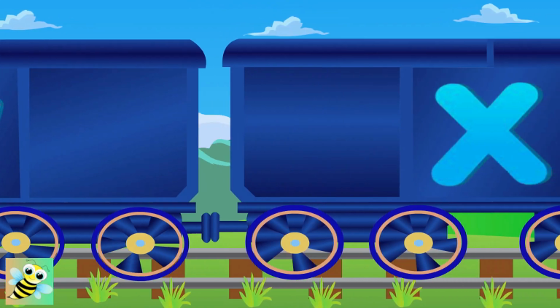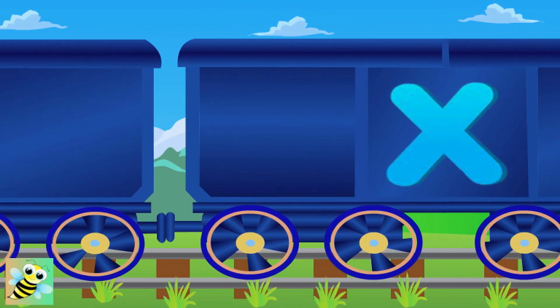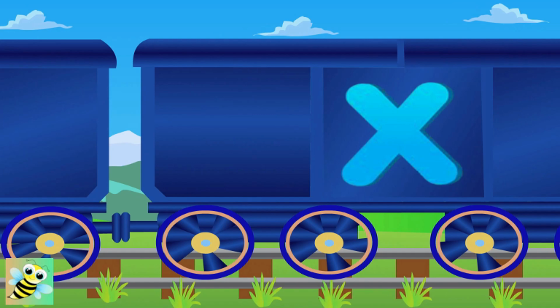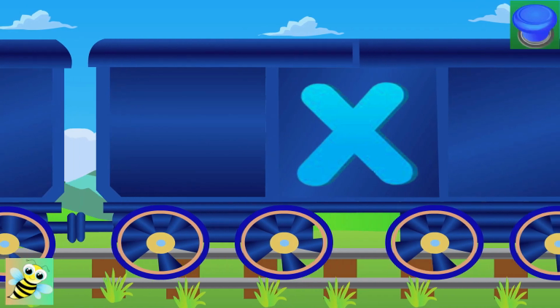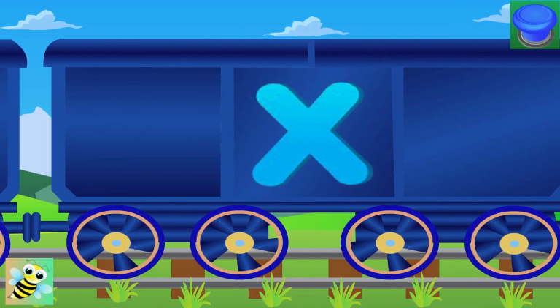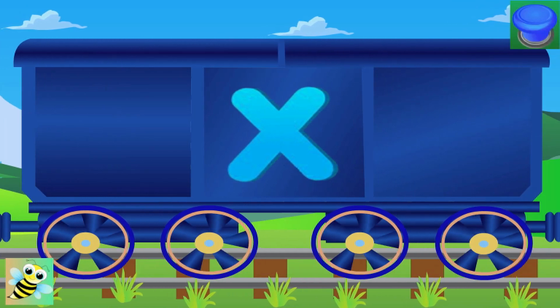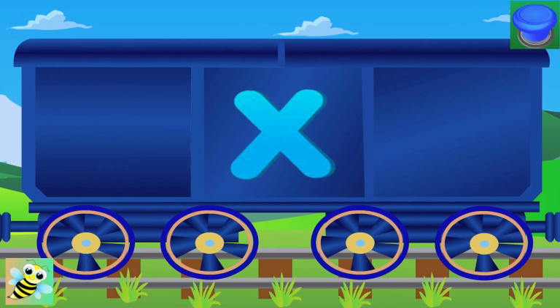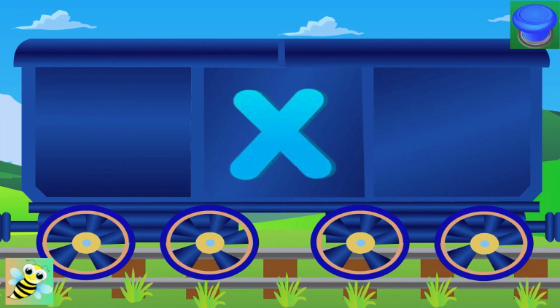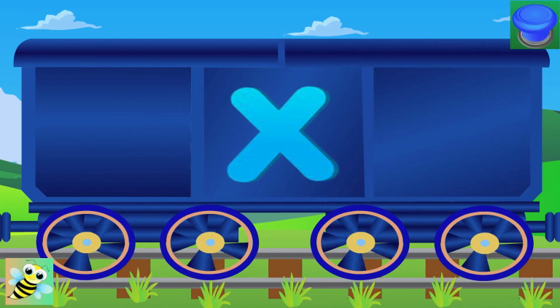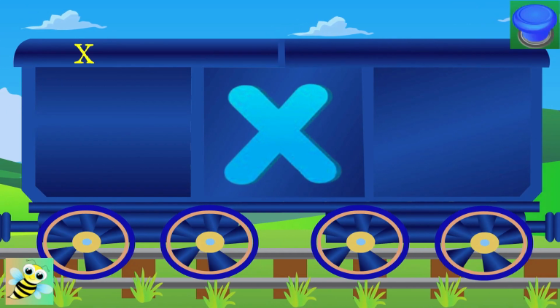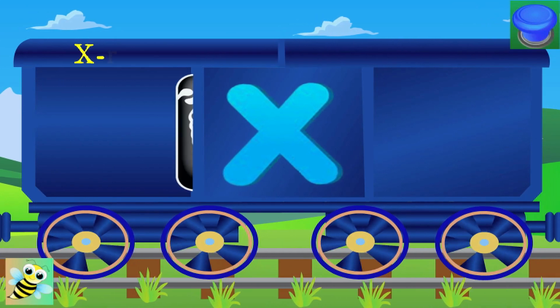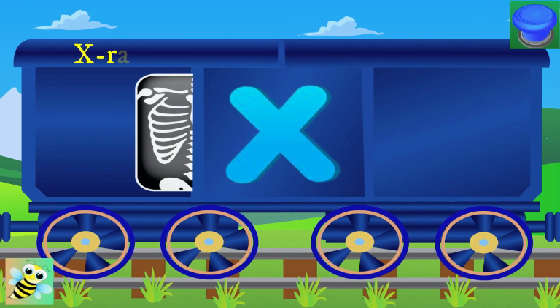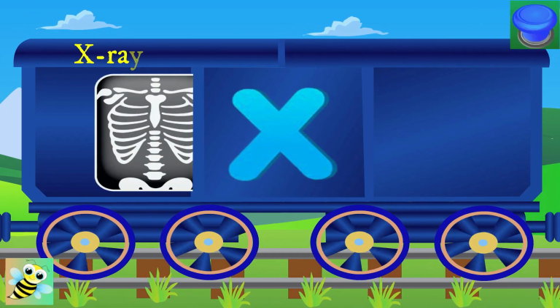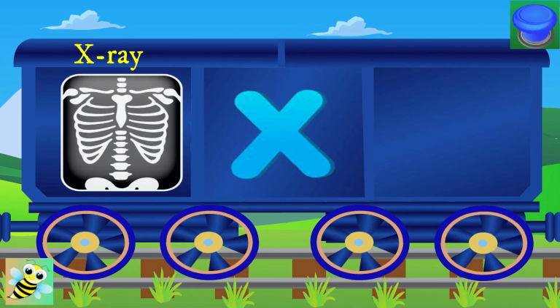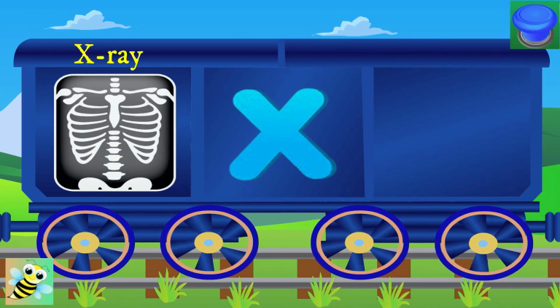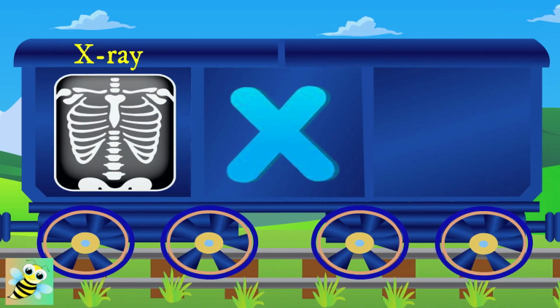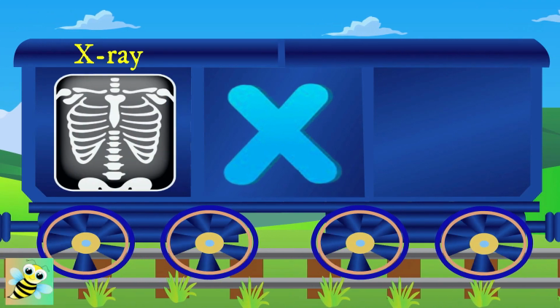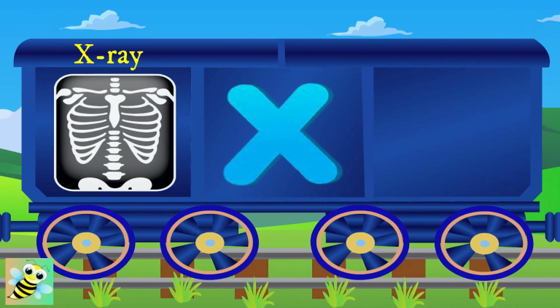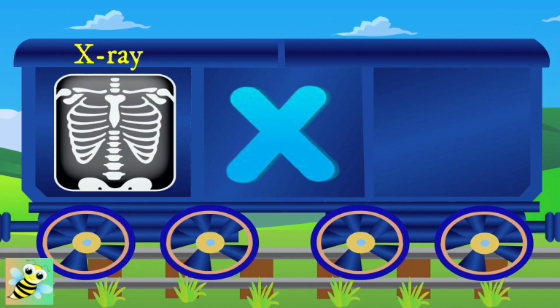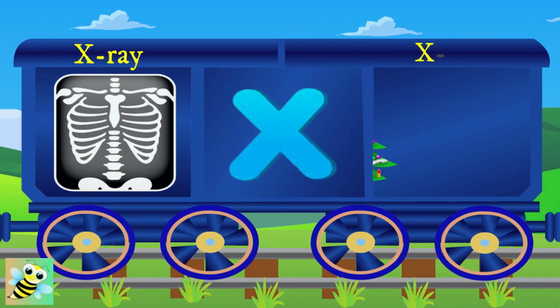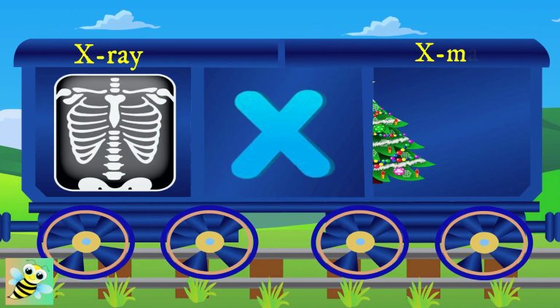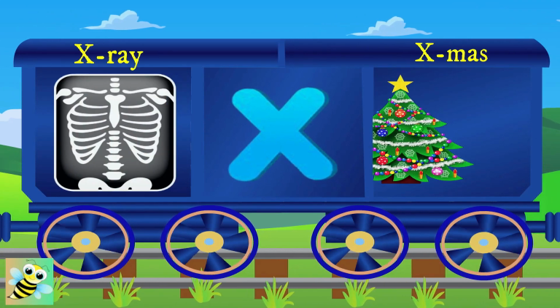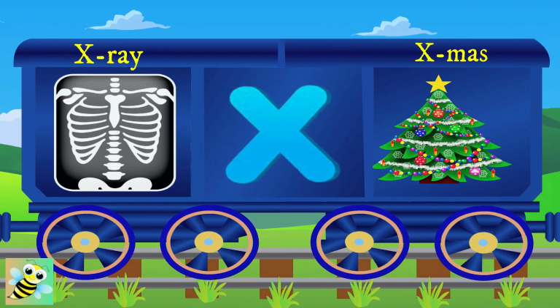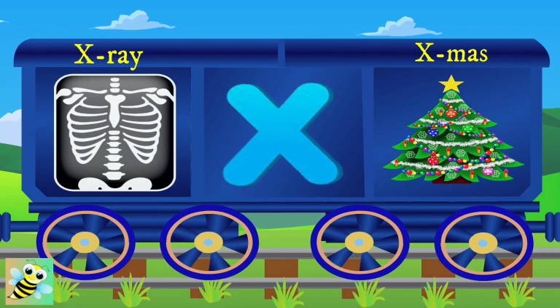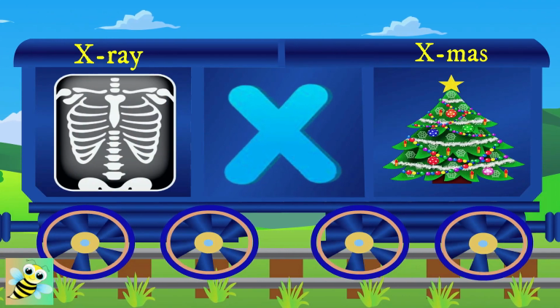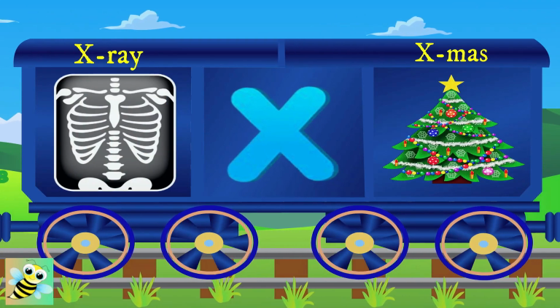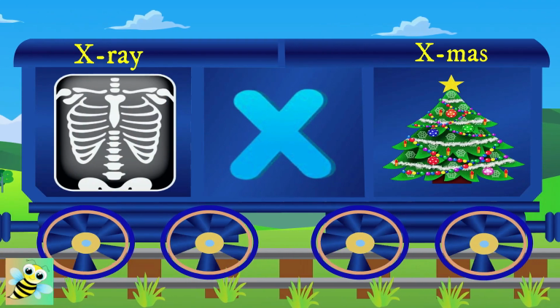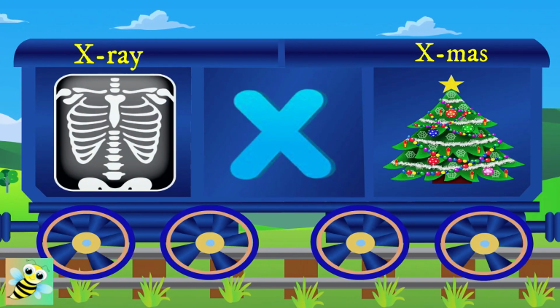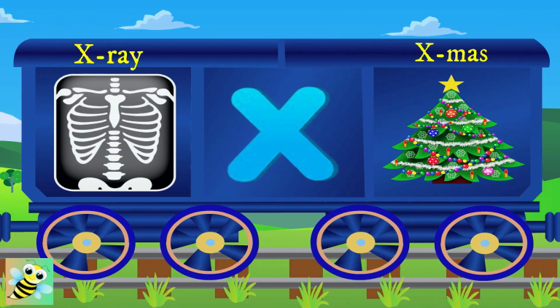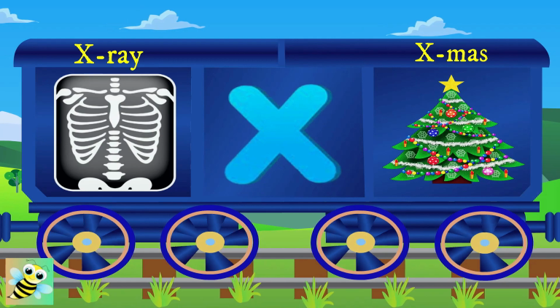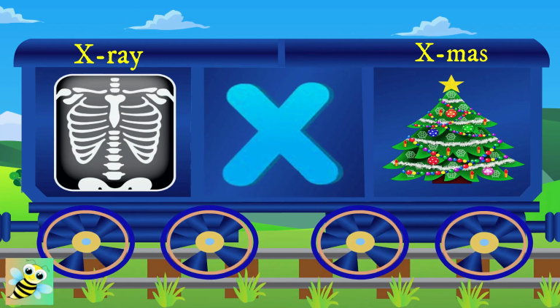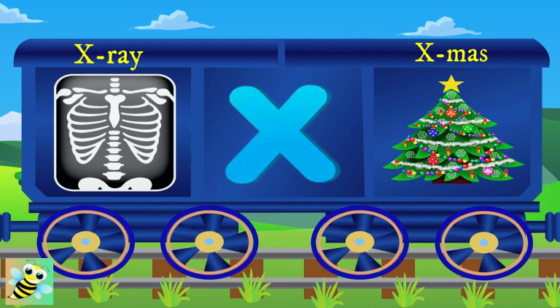Now comes X. X is for x-ray. X is for x-mas.